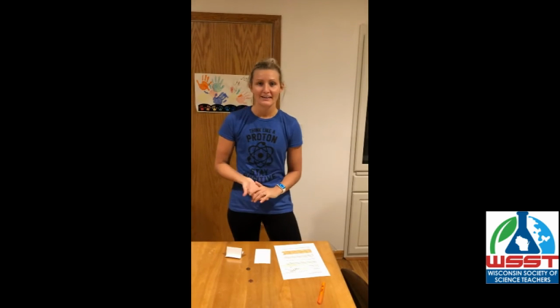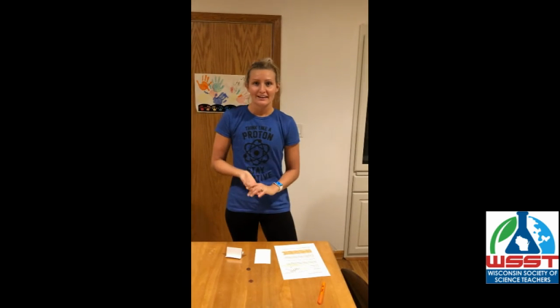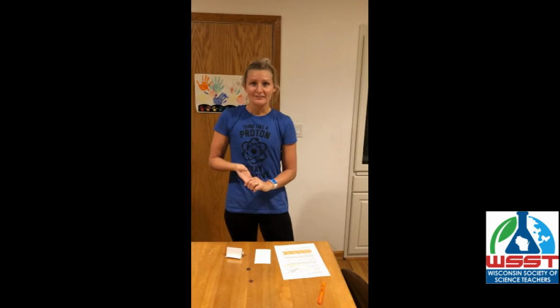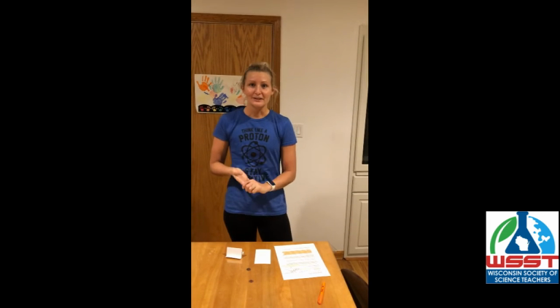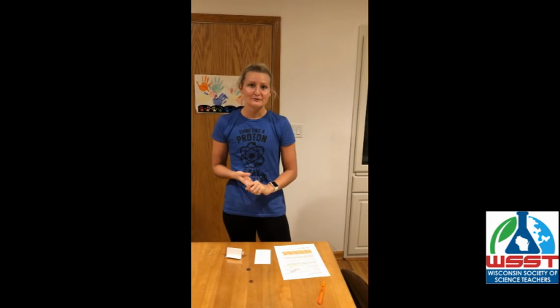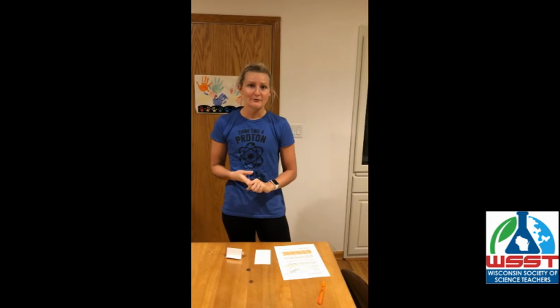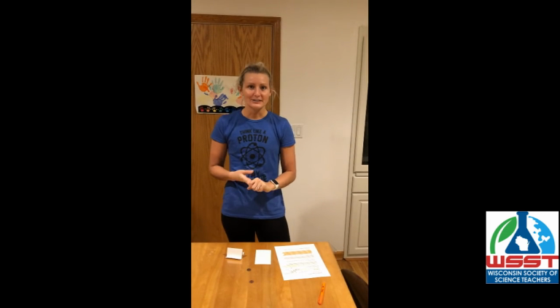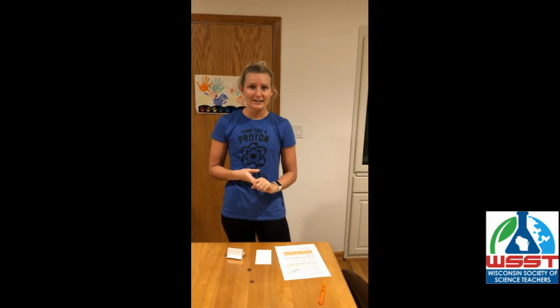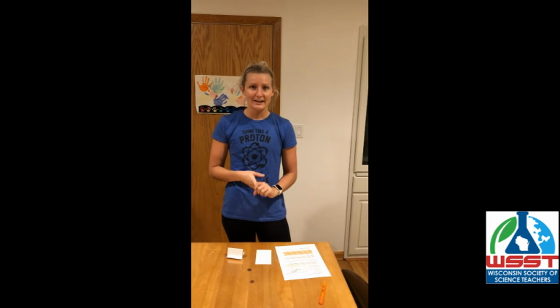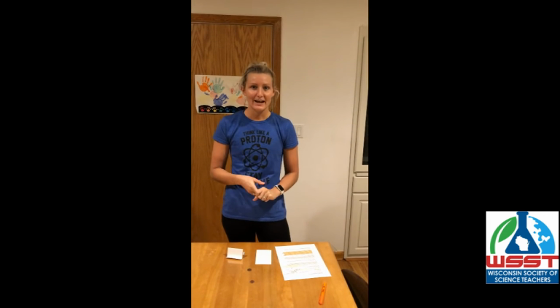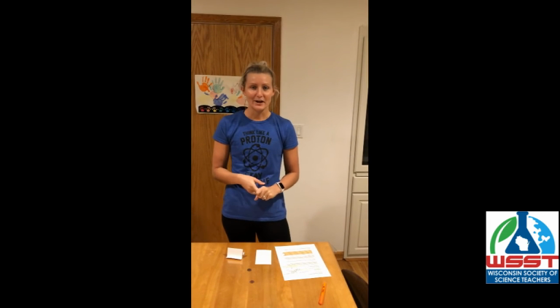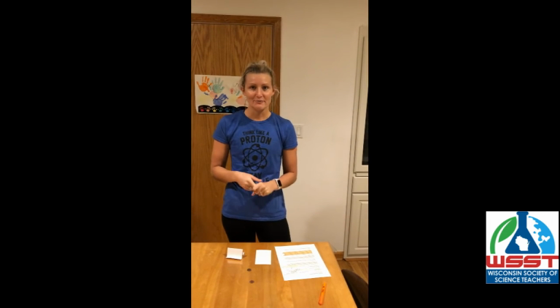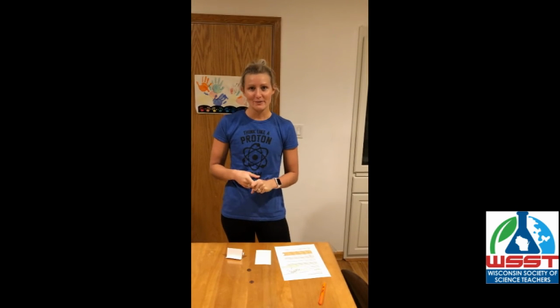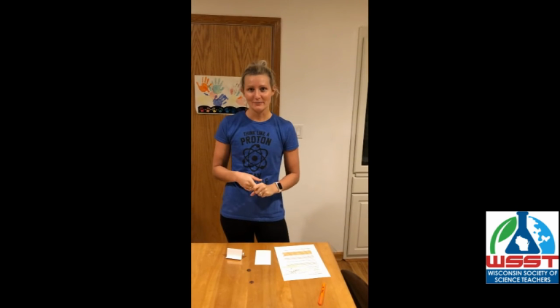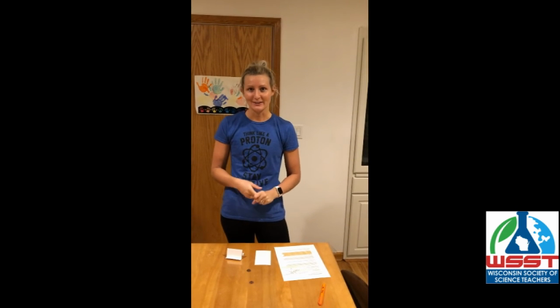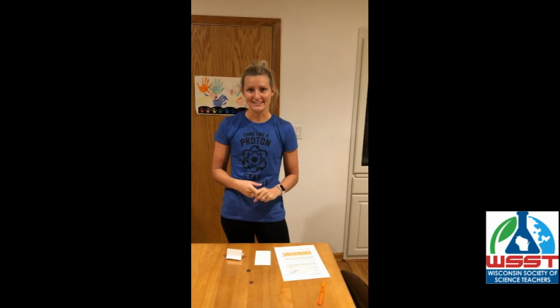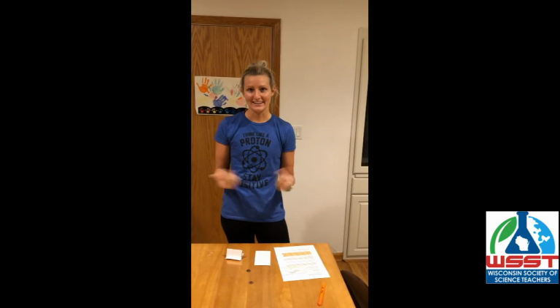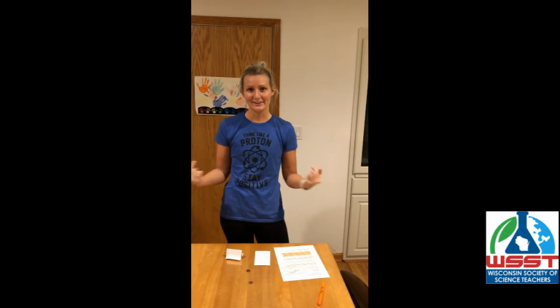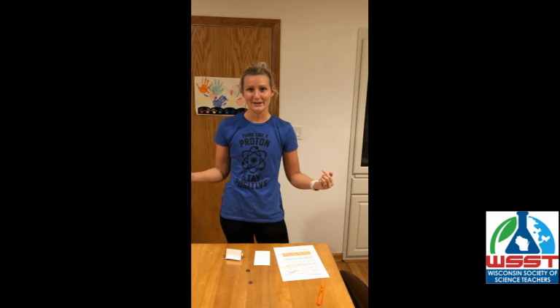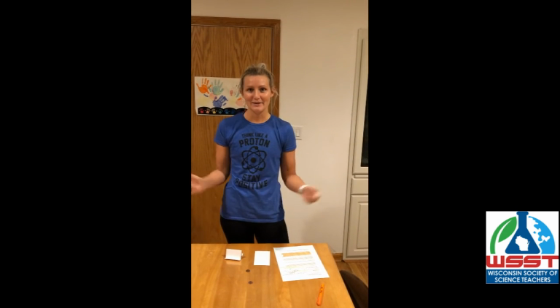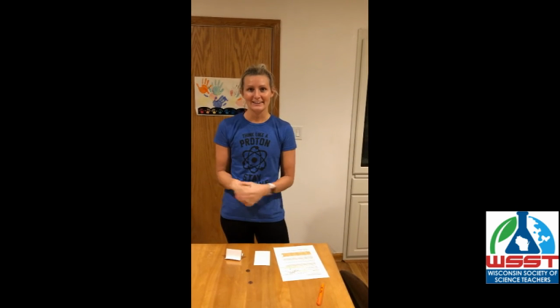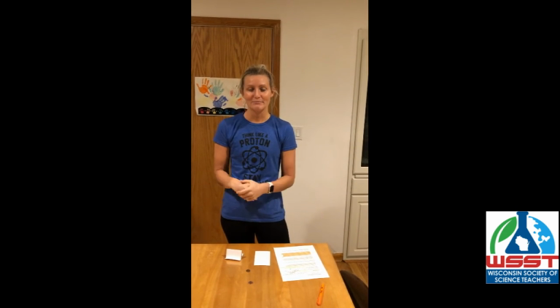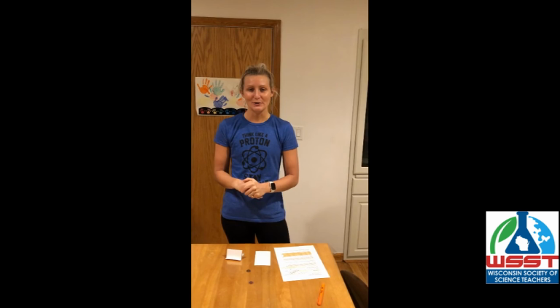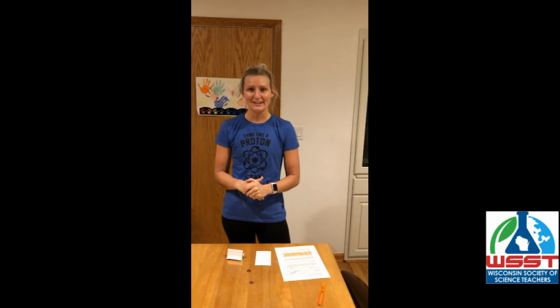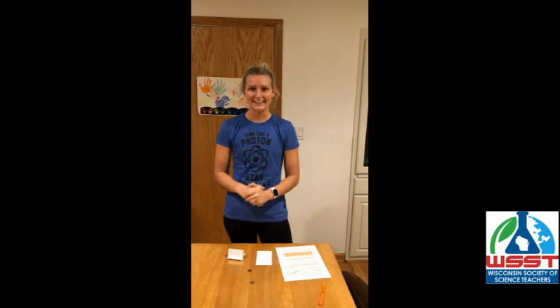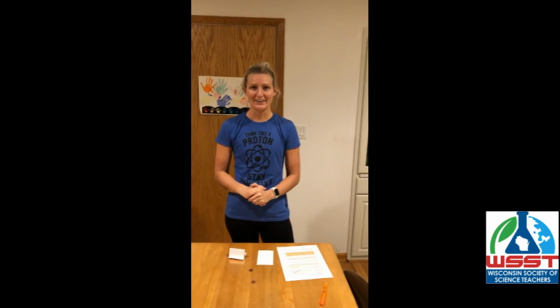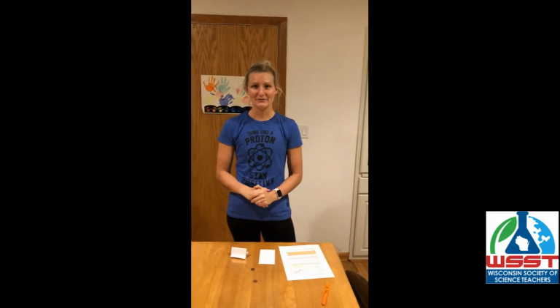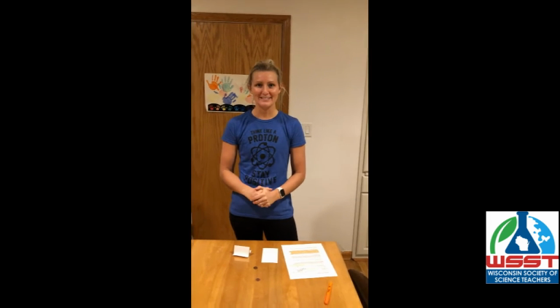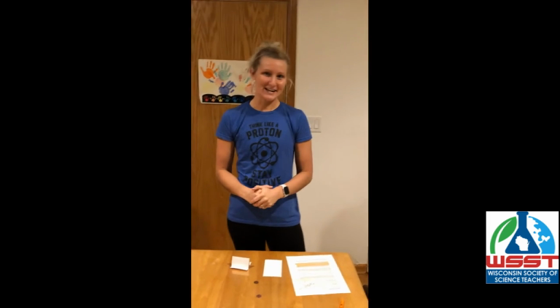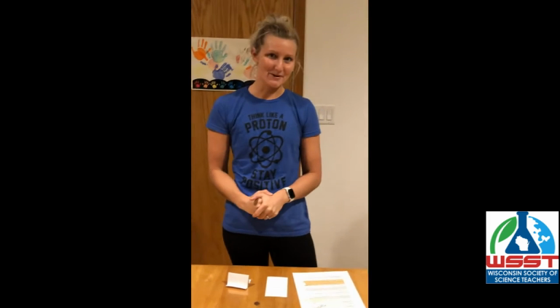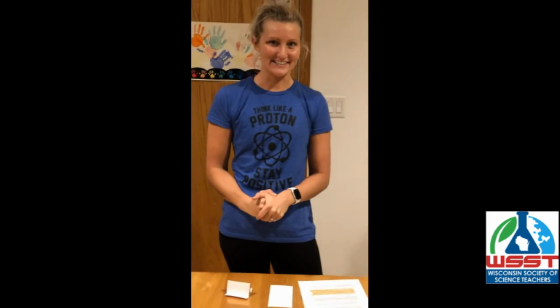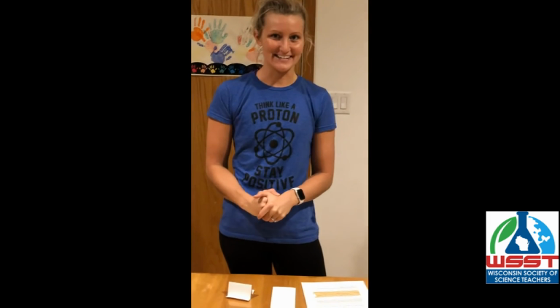Thanks for watching, and remember to think like a proton and always stay positive.